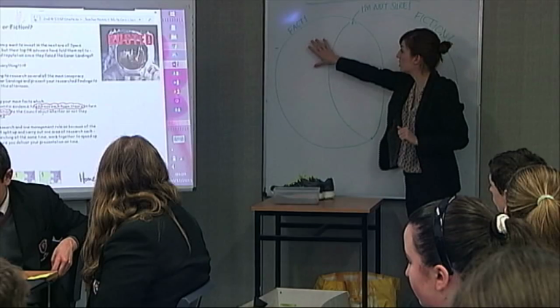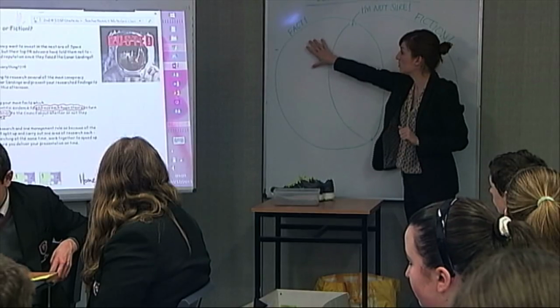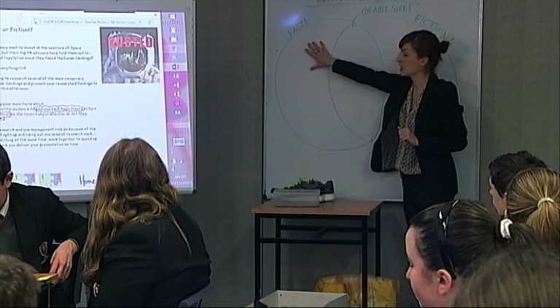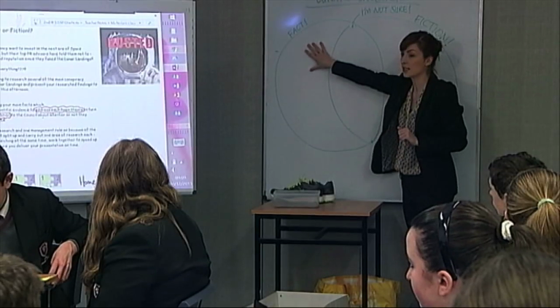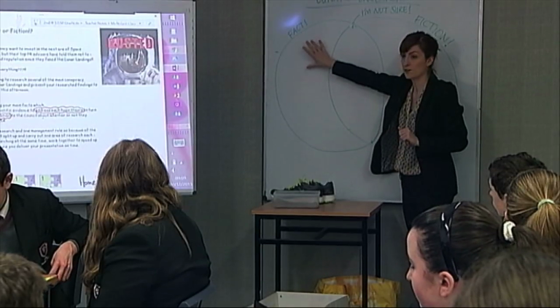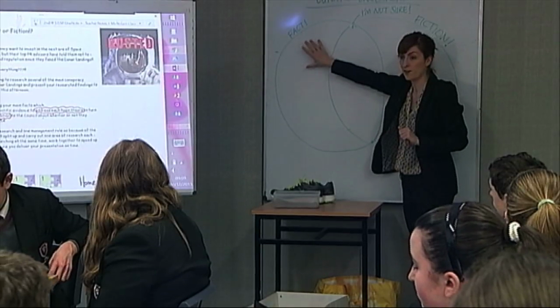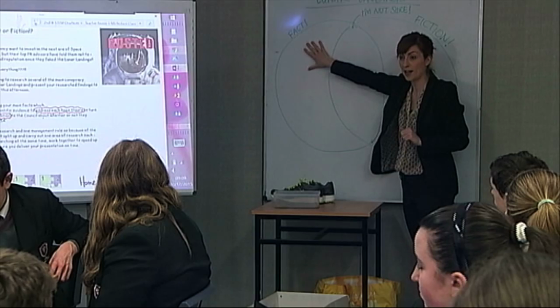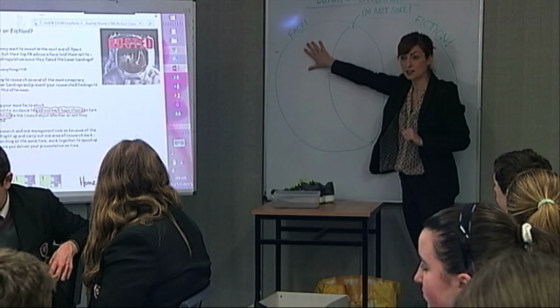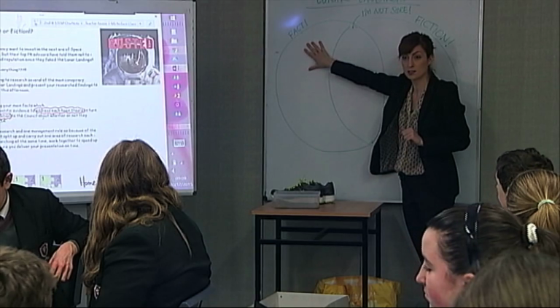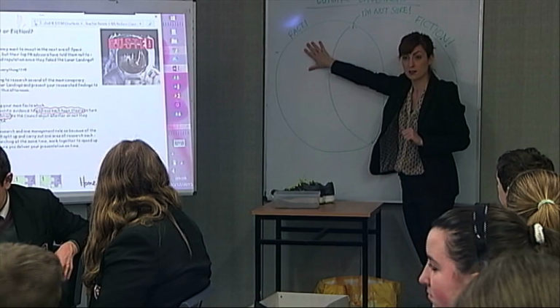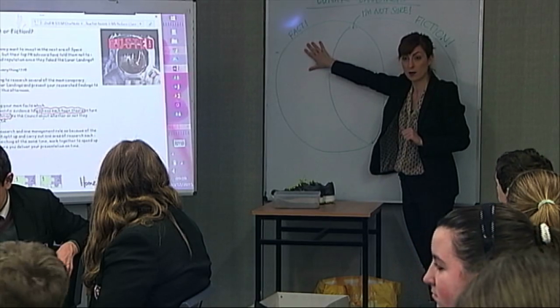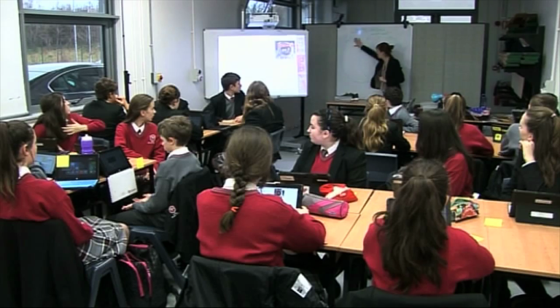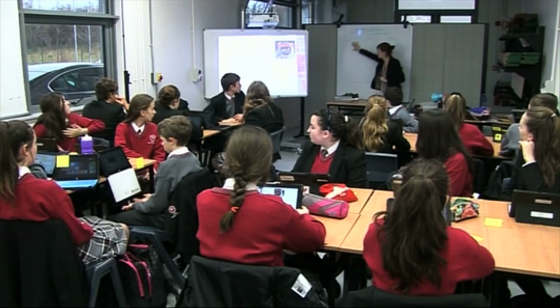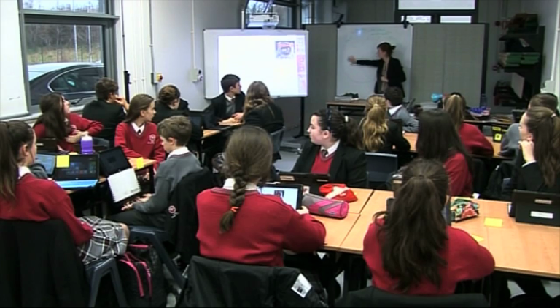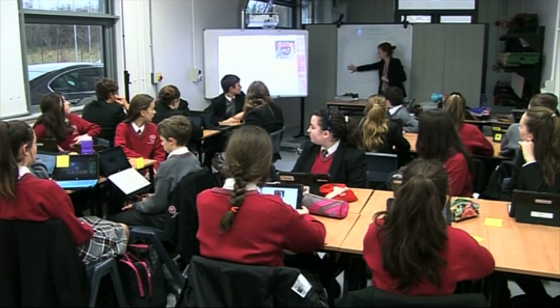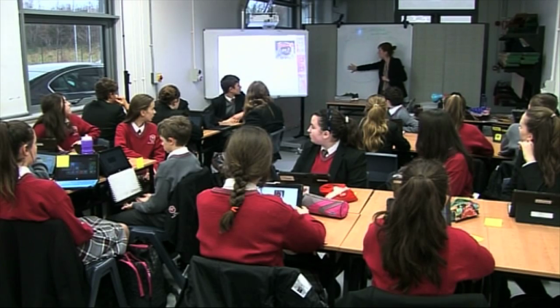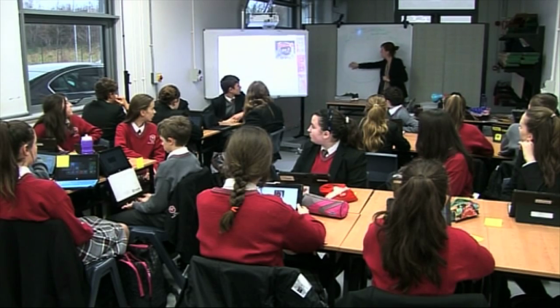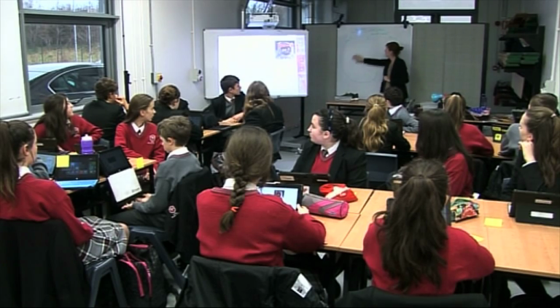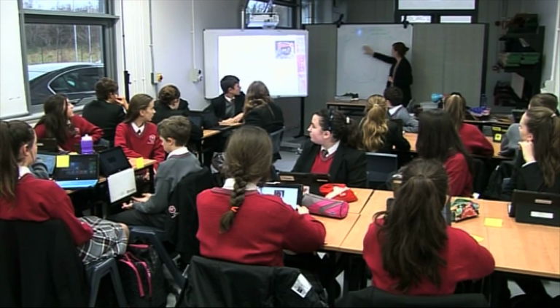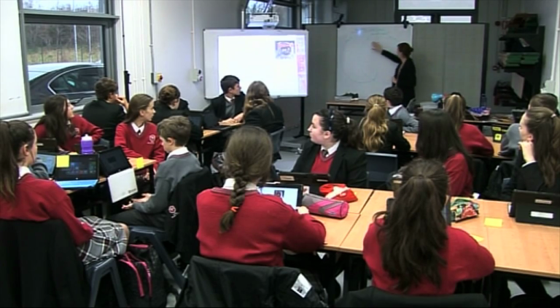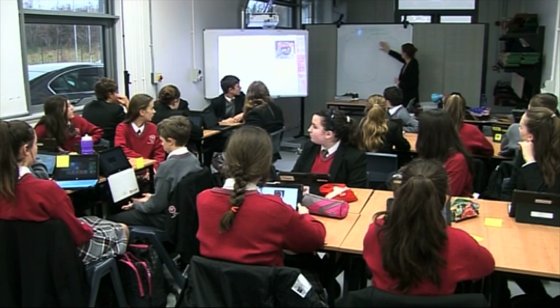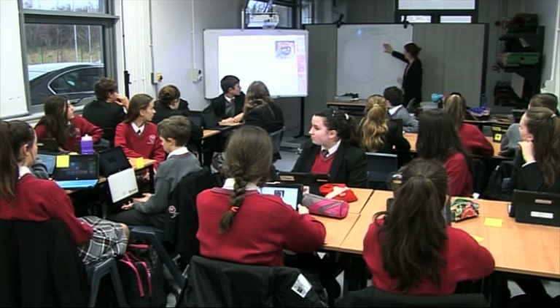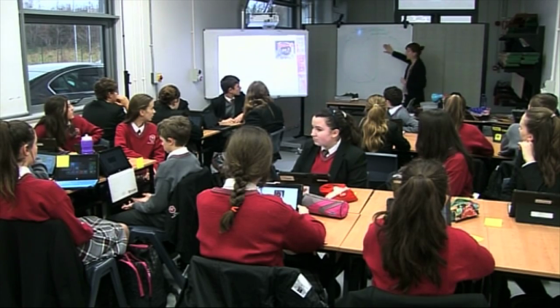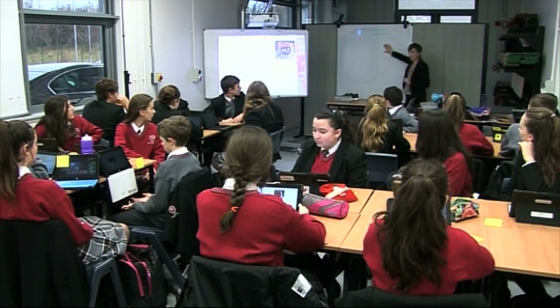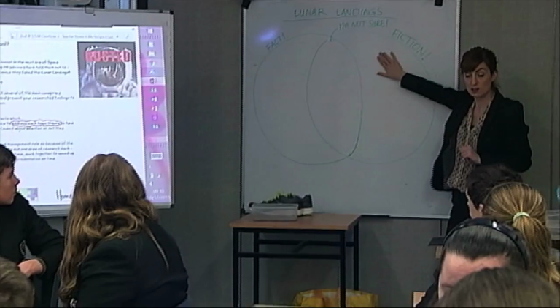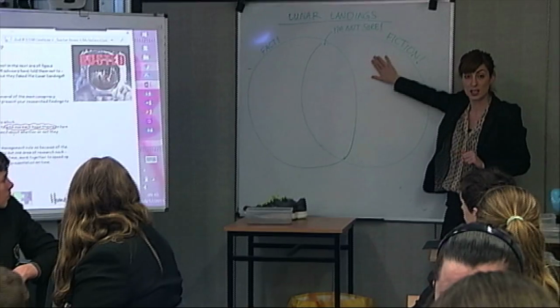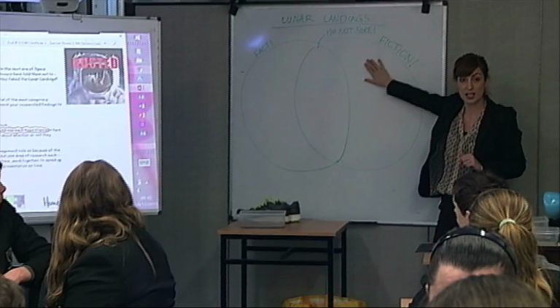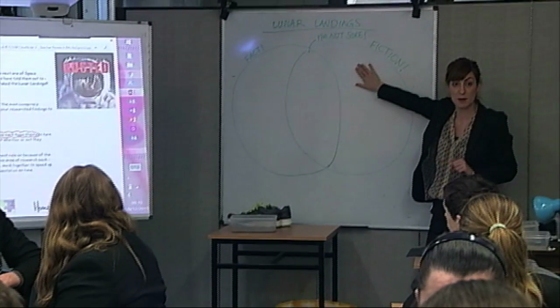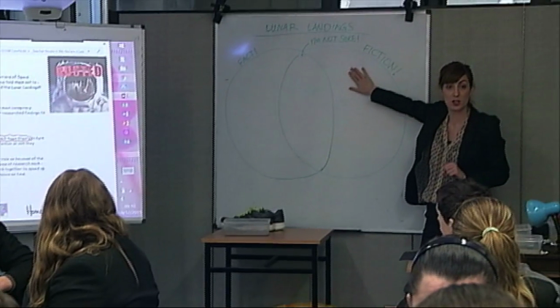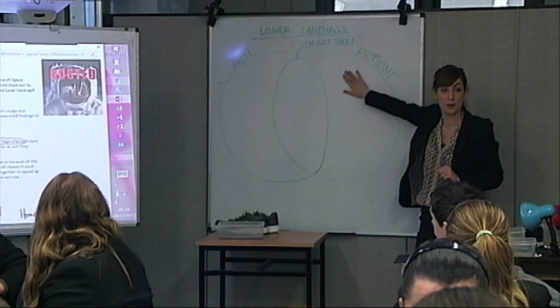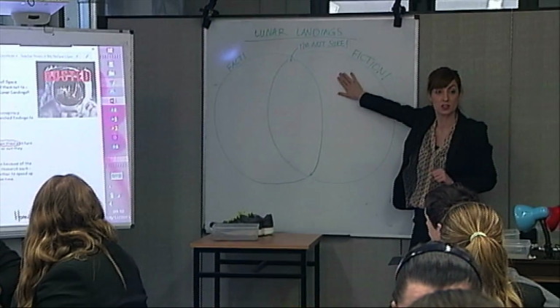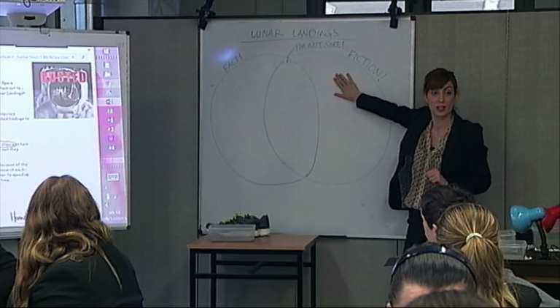Do you think it's fact that we went to the moon? Do you think it's fiction? Do you think it is made up, actually?